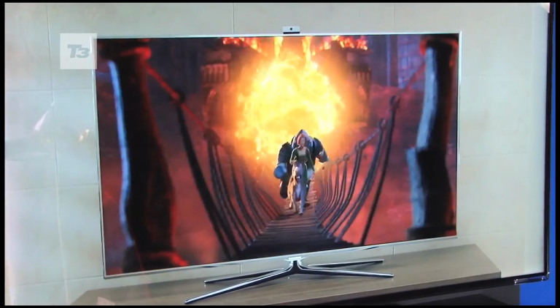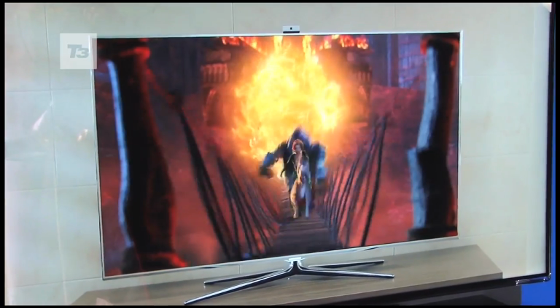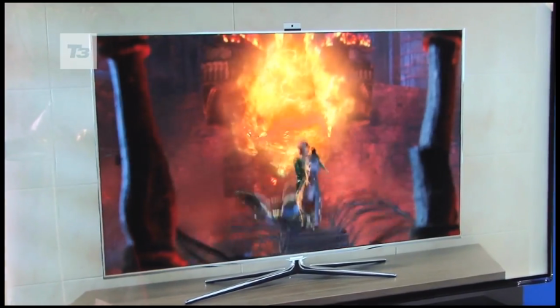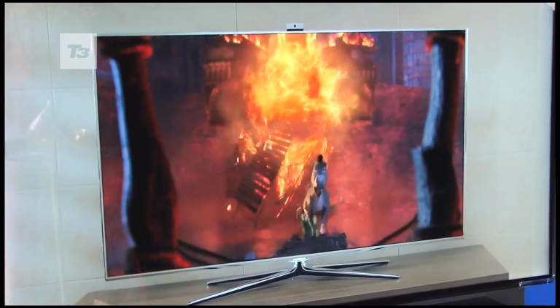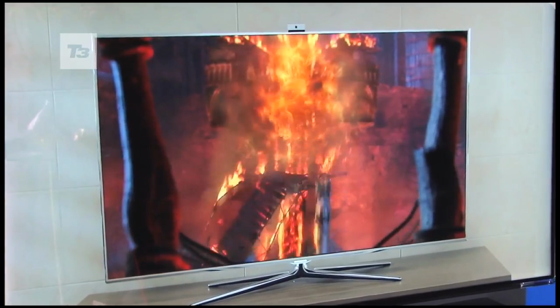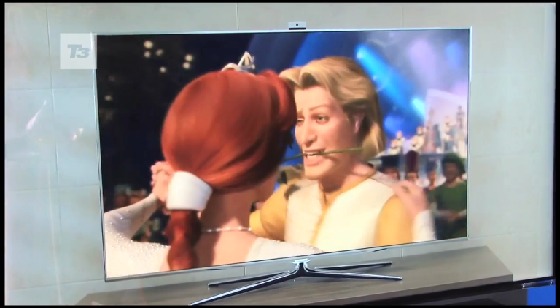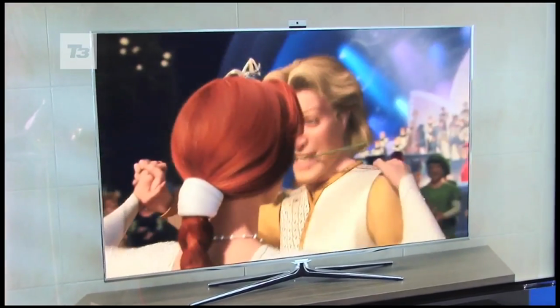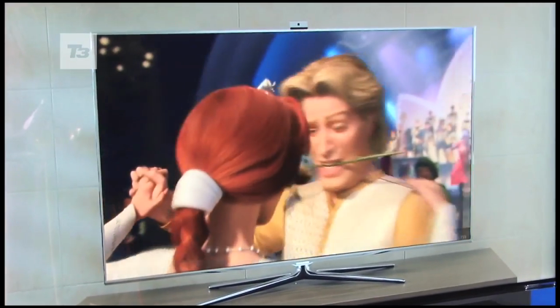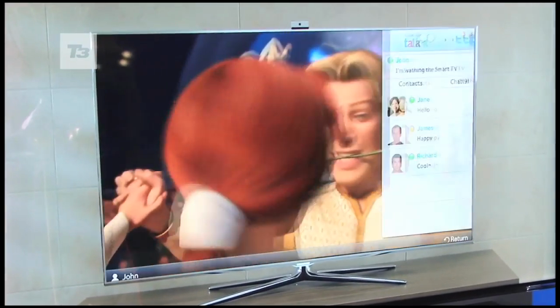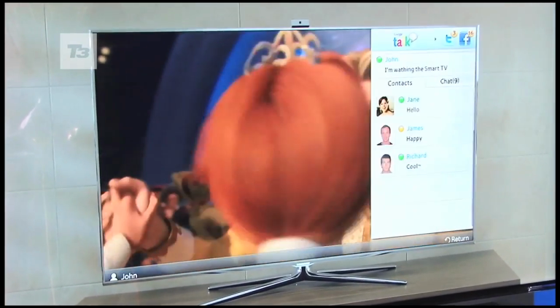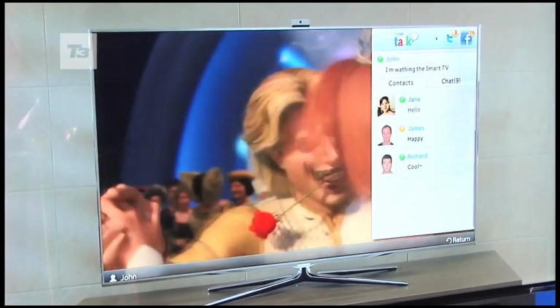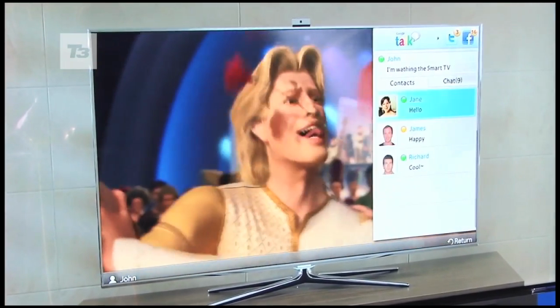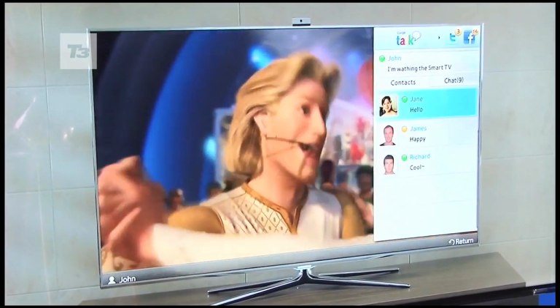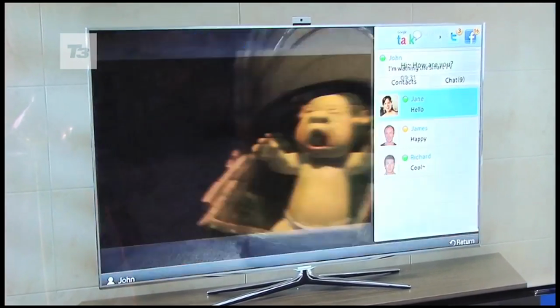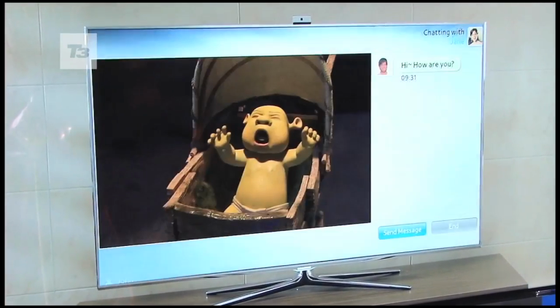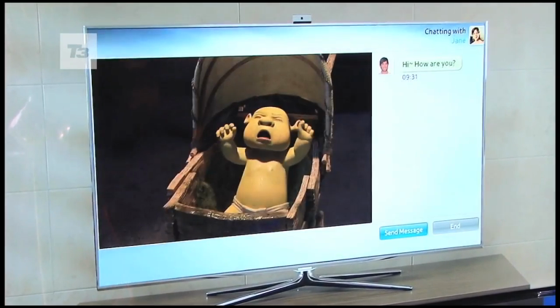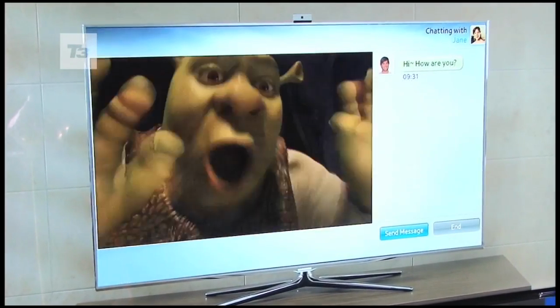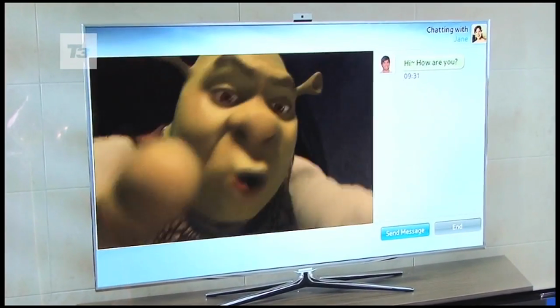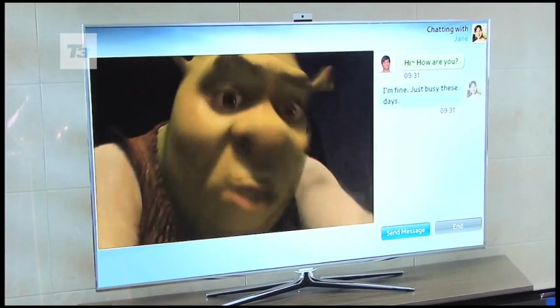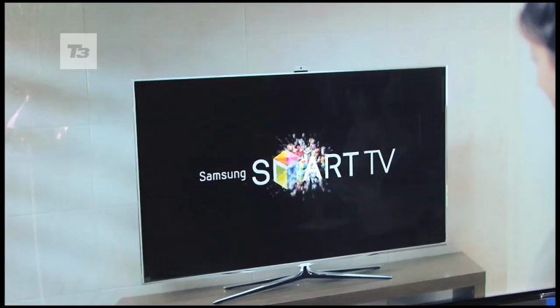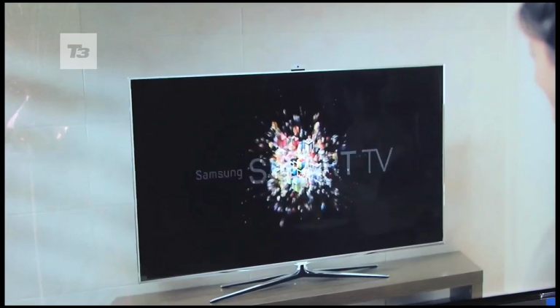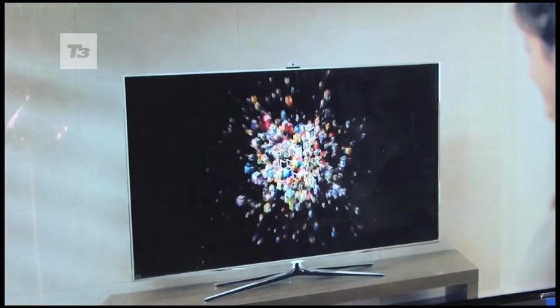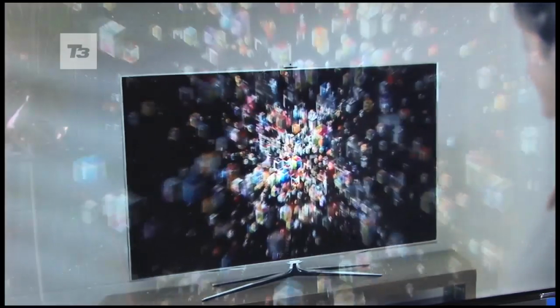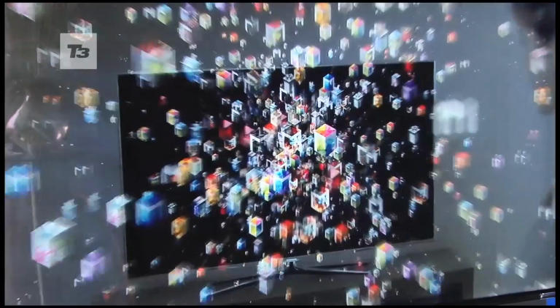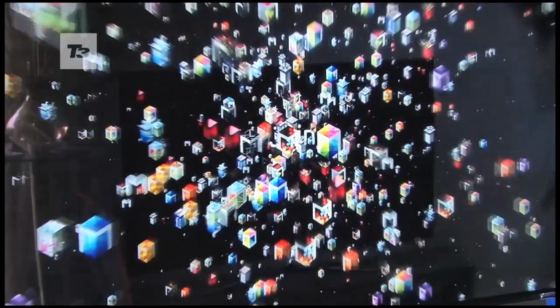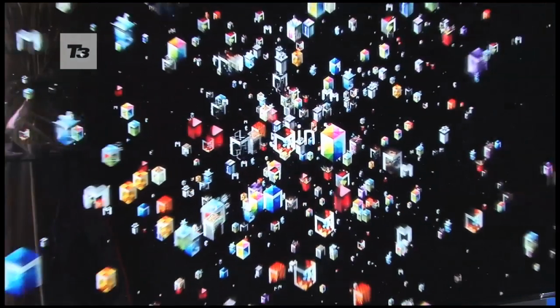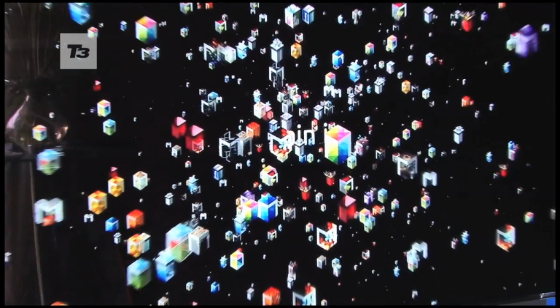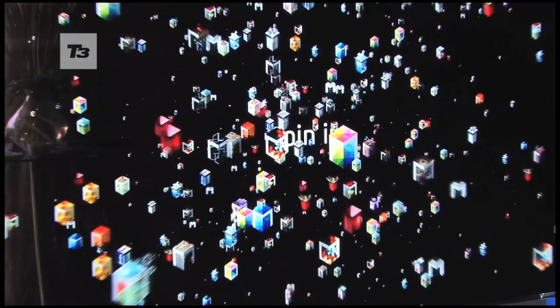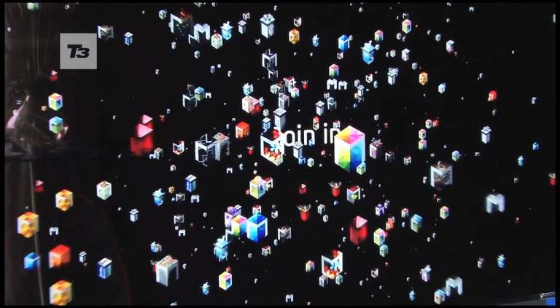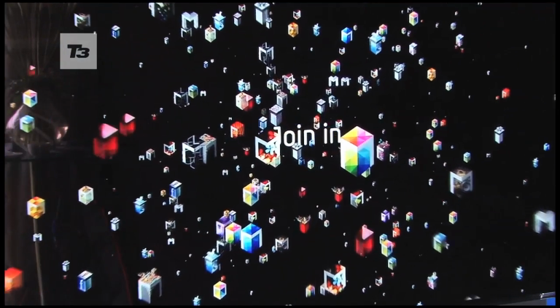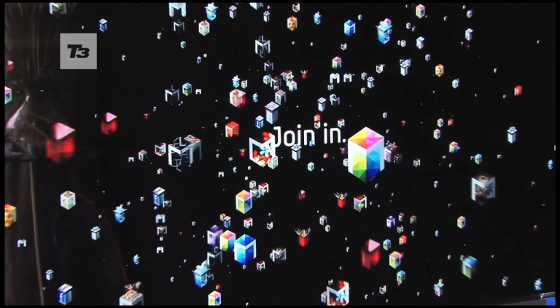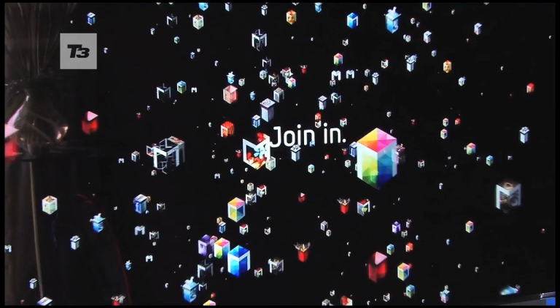For the latest news, reviews and features on the Samsung Smart View app and a rundown of all the latest apps to download, keep it locked to T3.com.